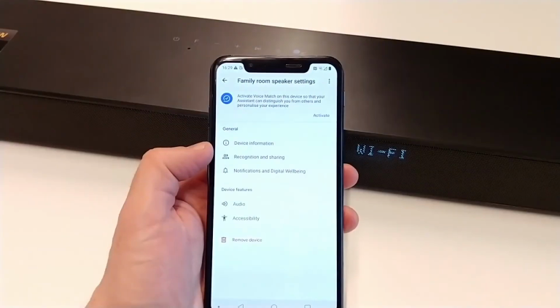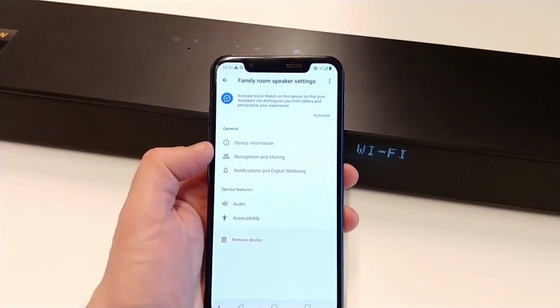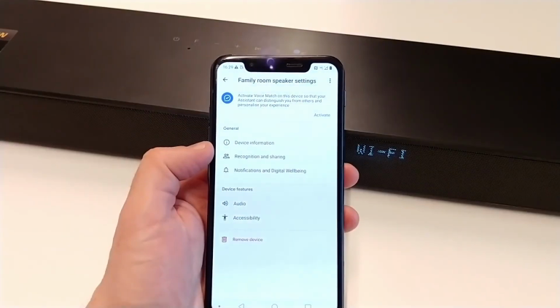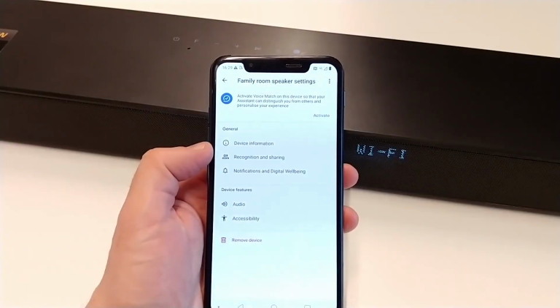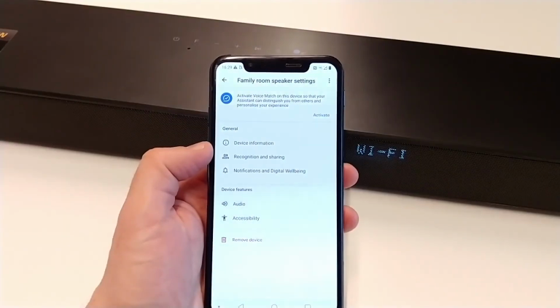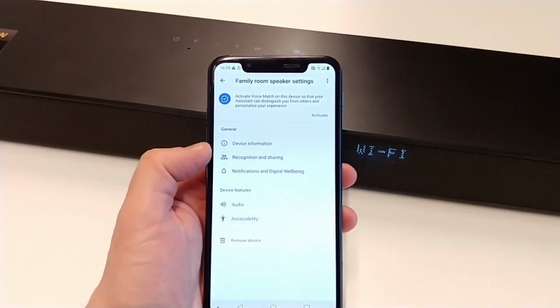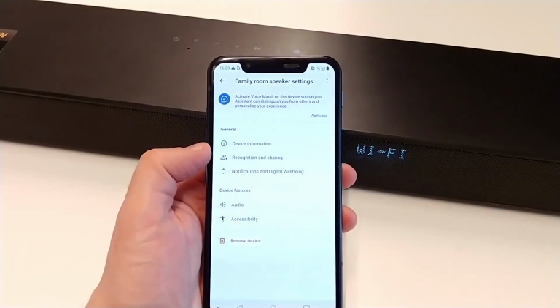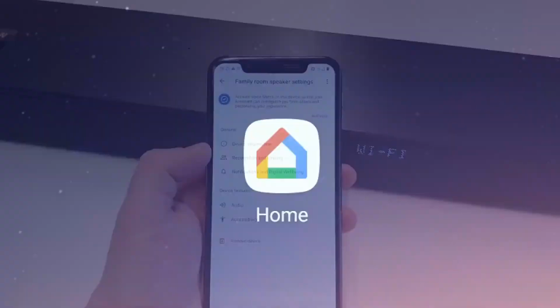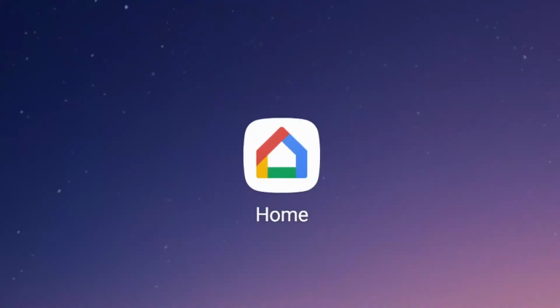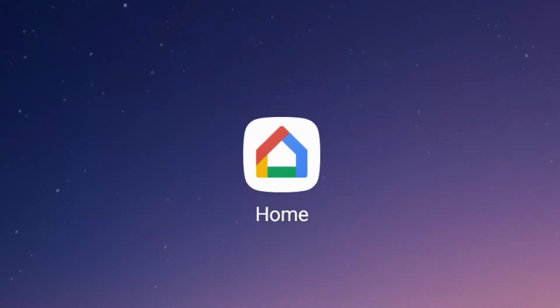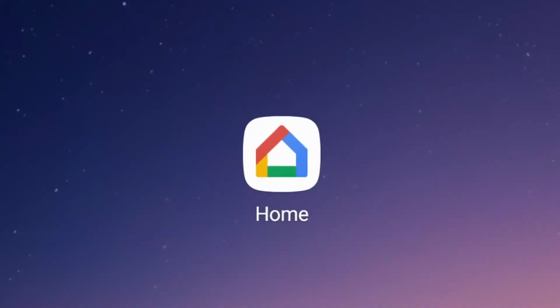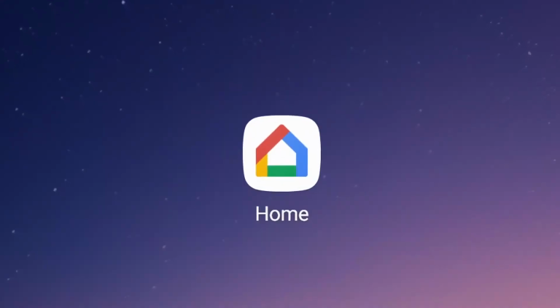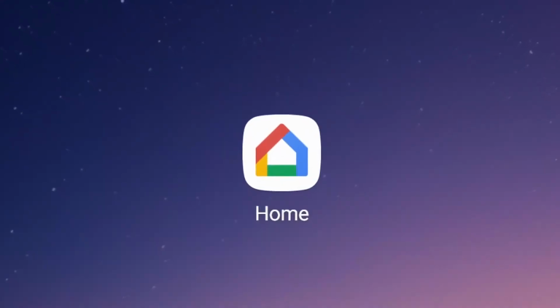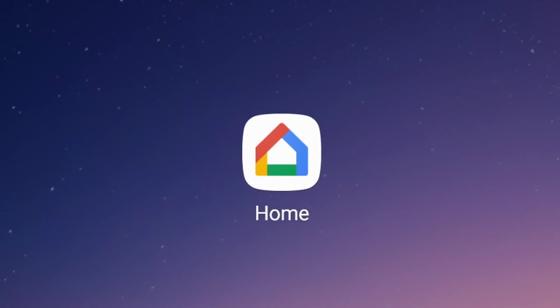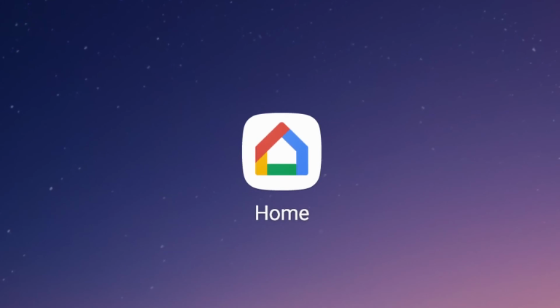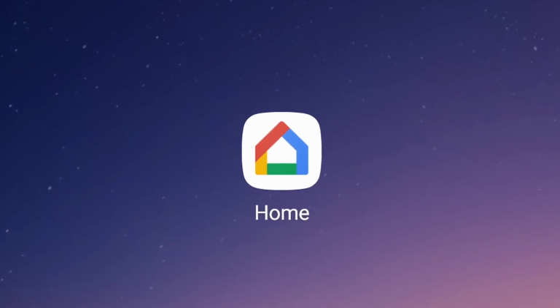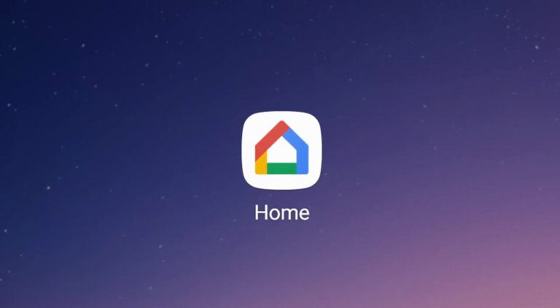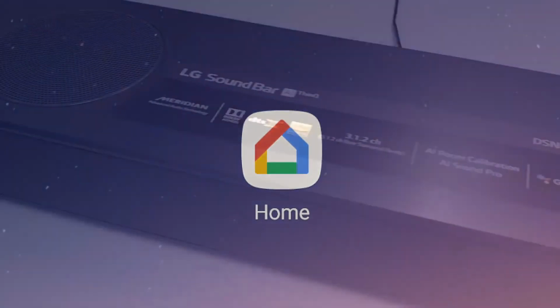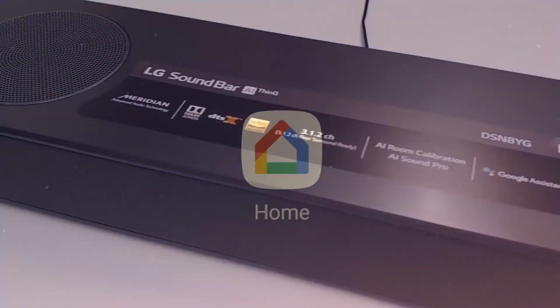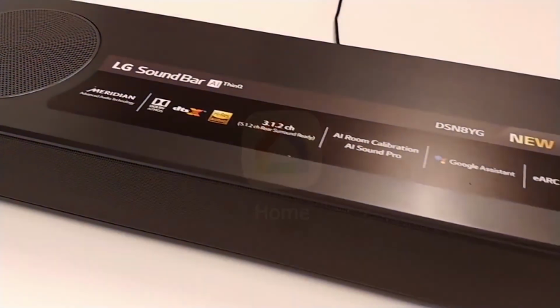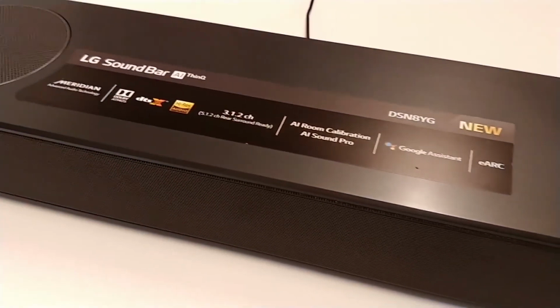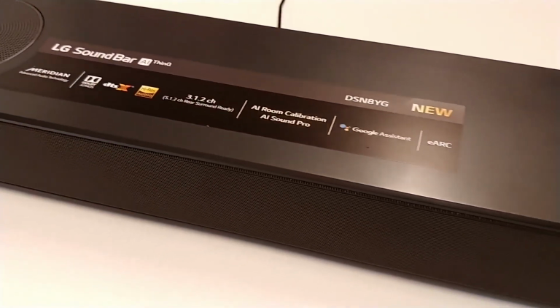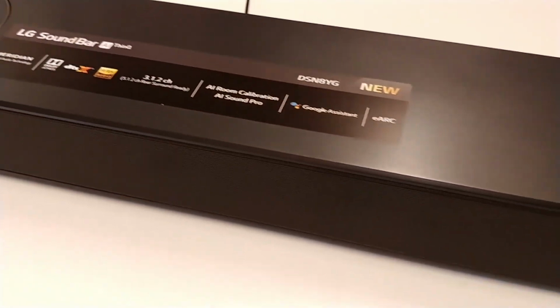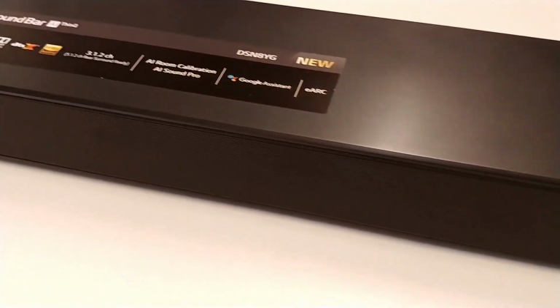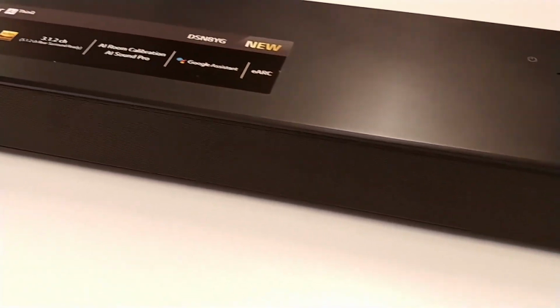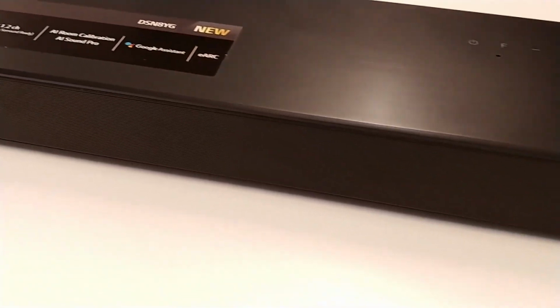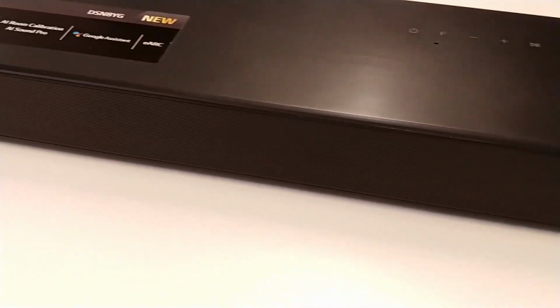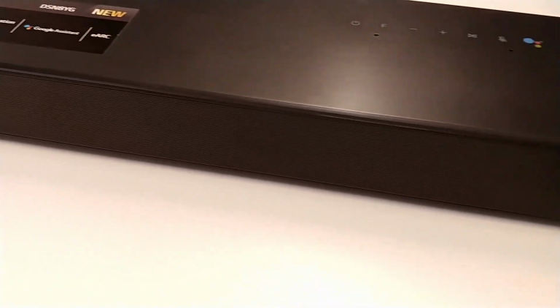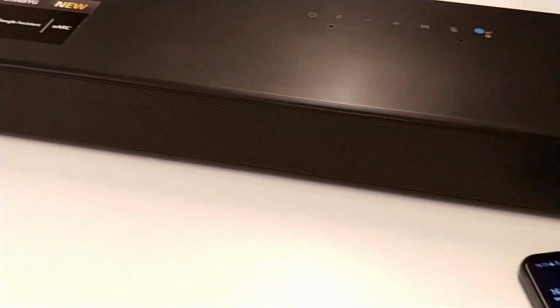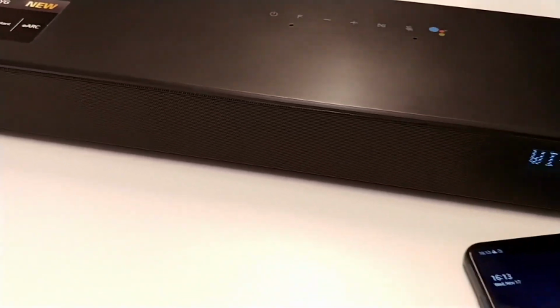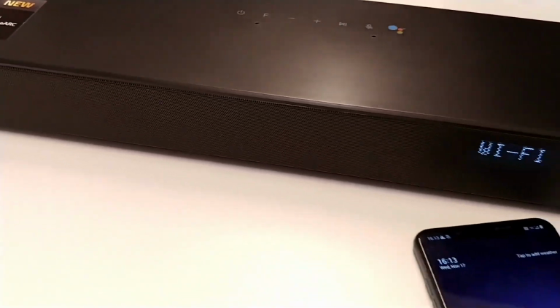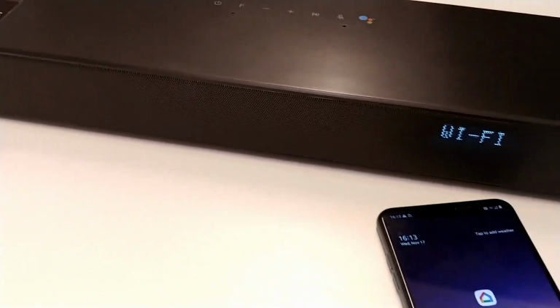This is how you can set up the soundbar via the Google Home app. For more help, contact your local LG helpdesk.